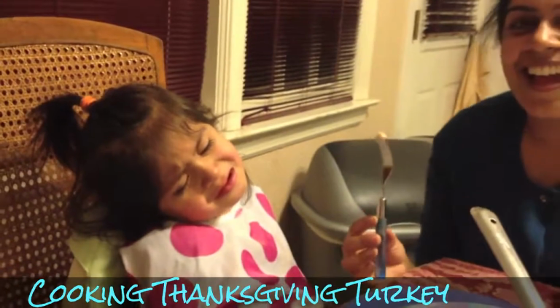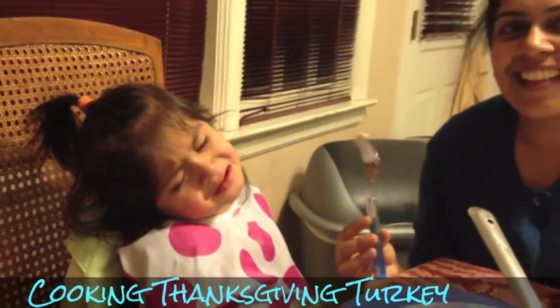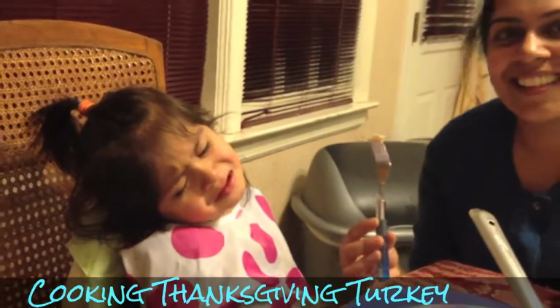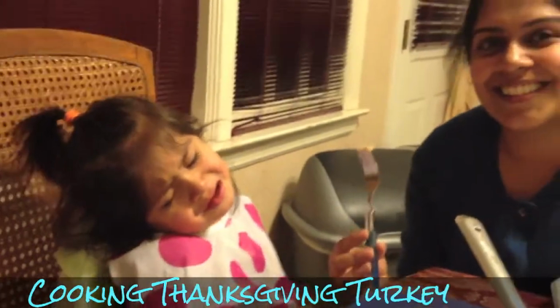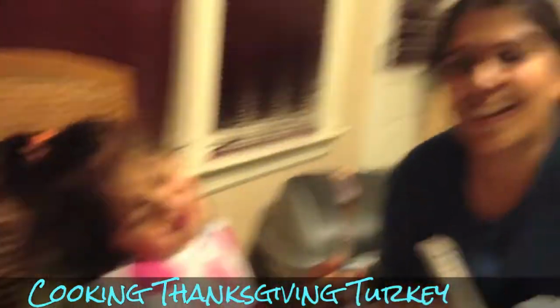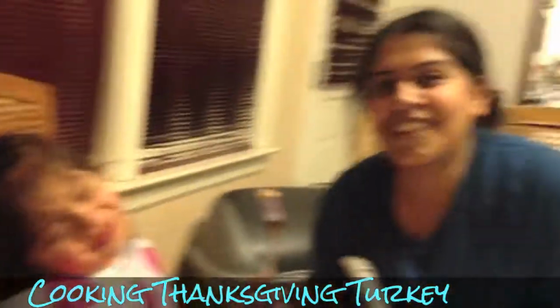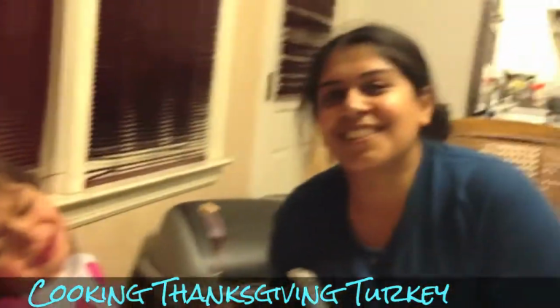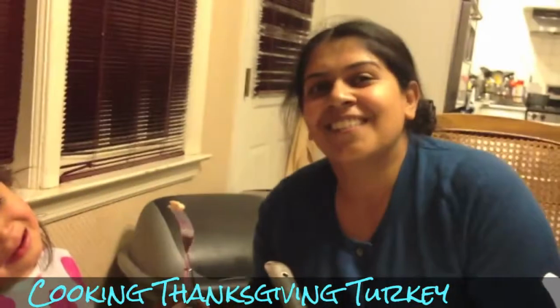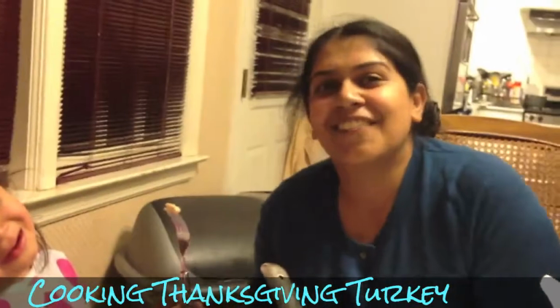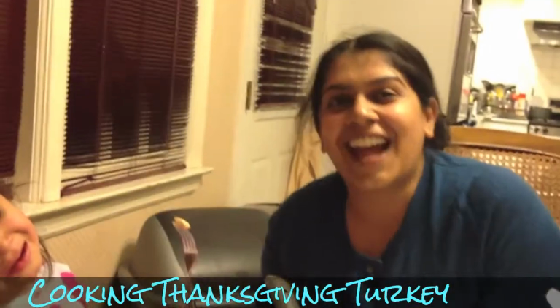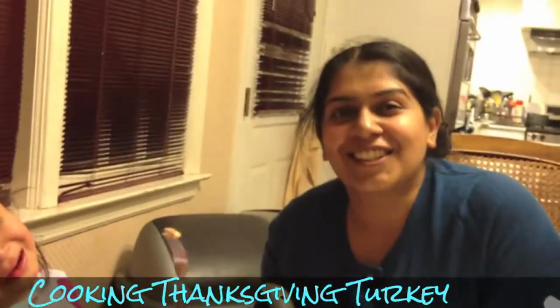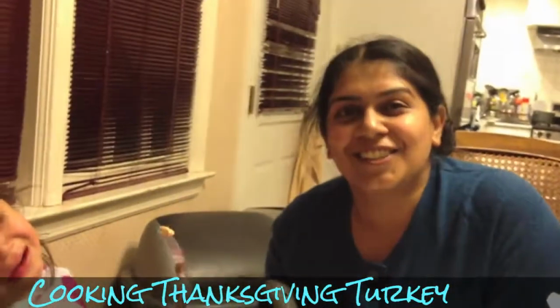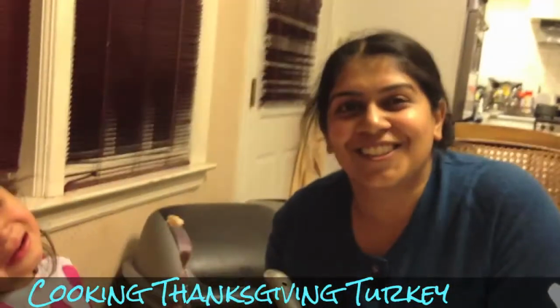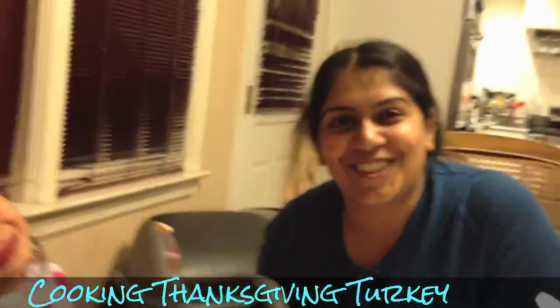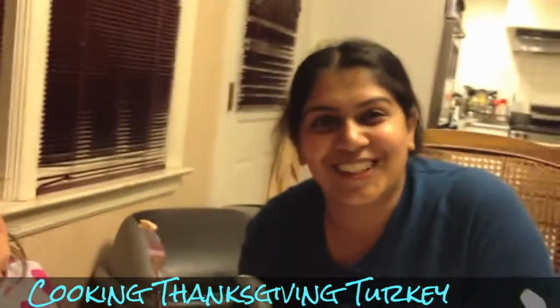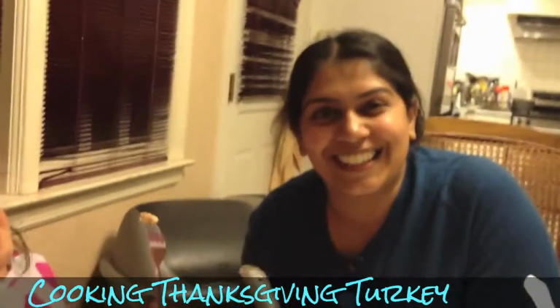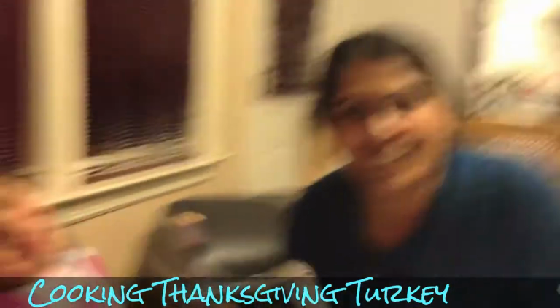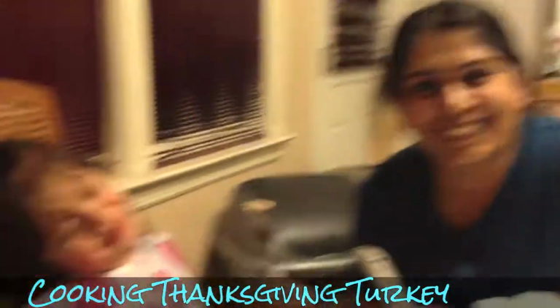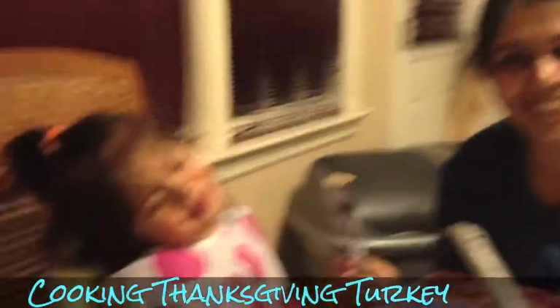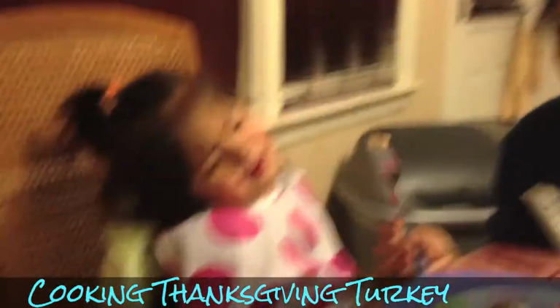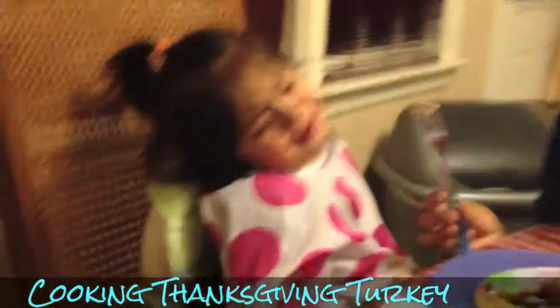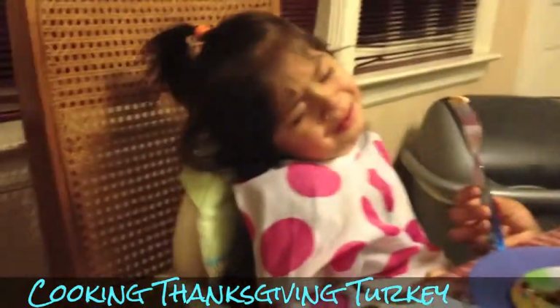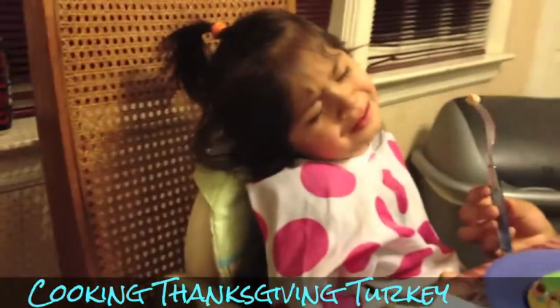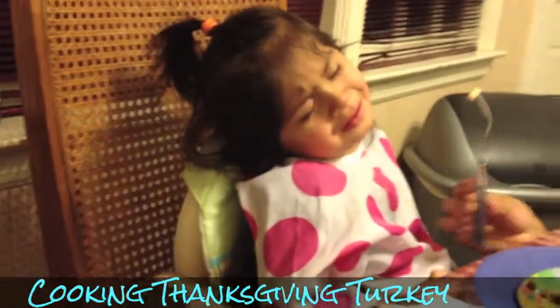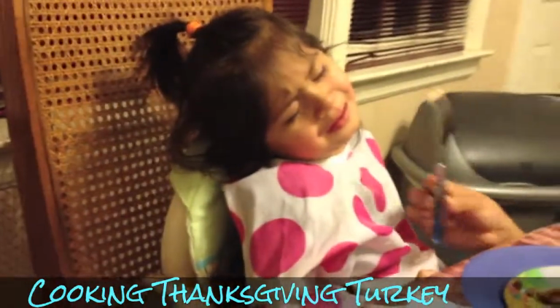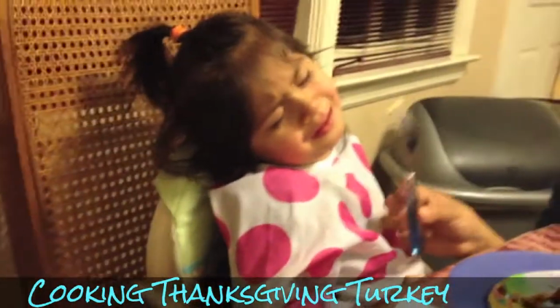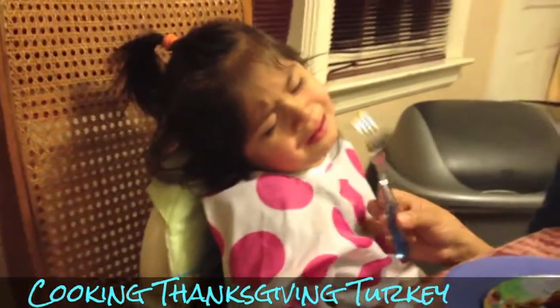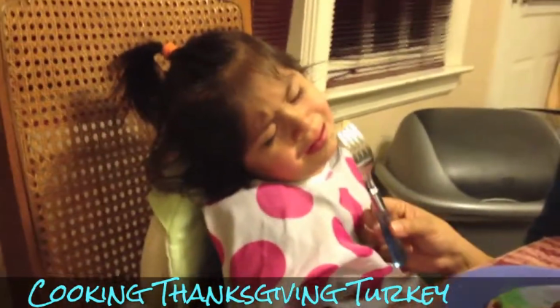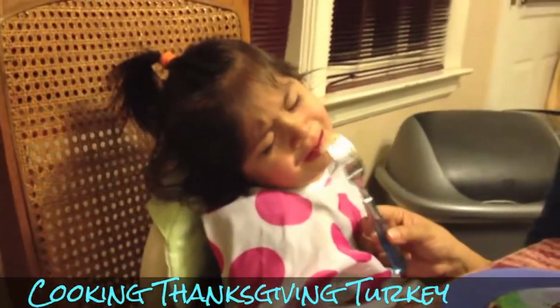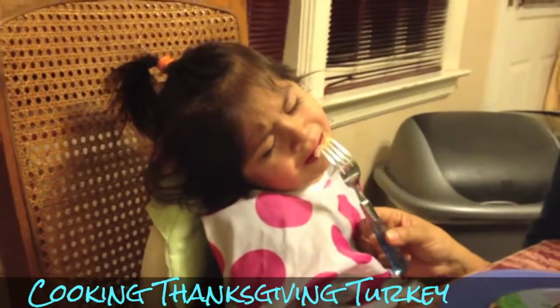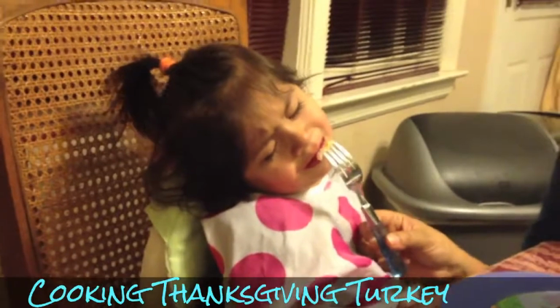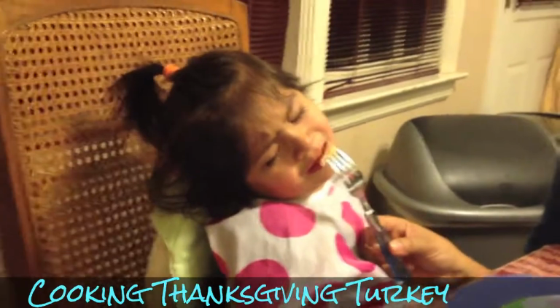This is somebody's reaction to the turkey — and this is how I feel every day when I get home from work.